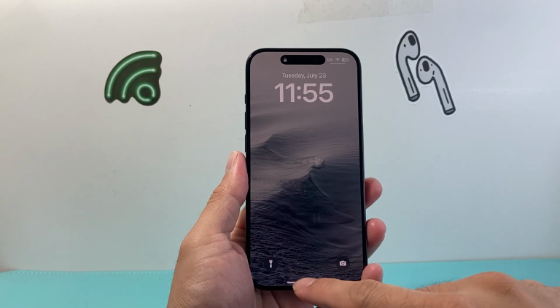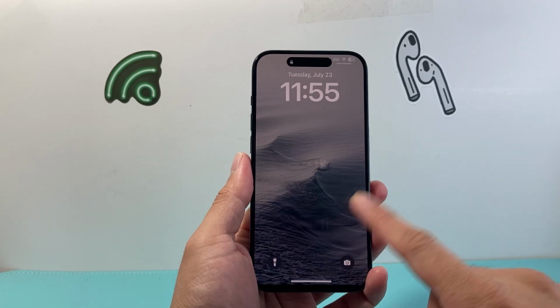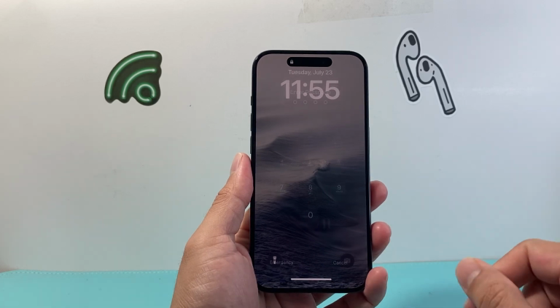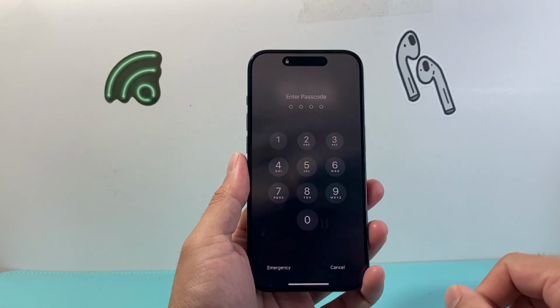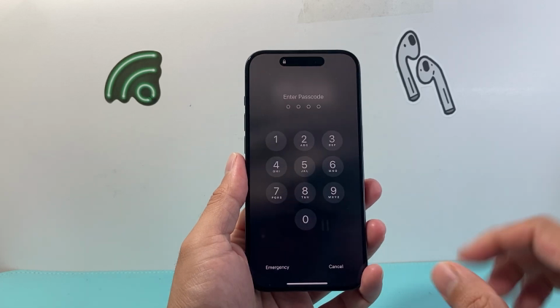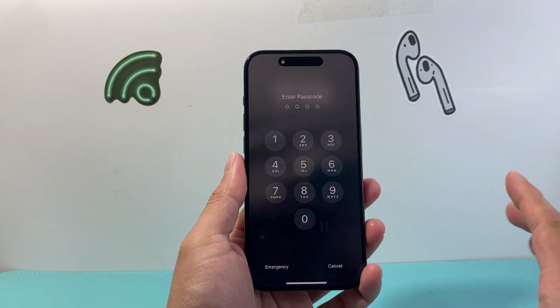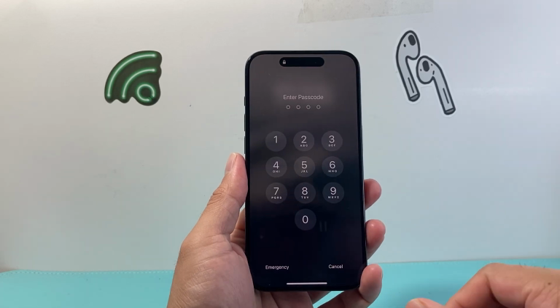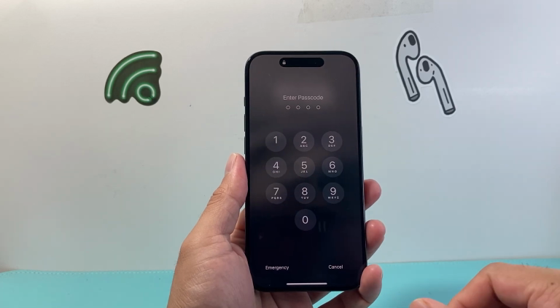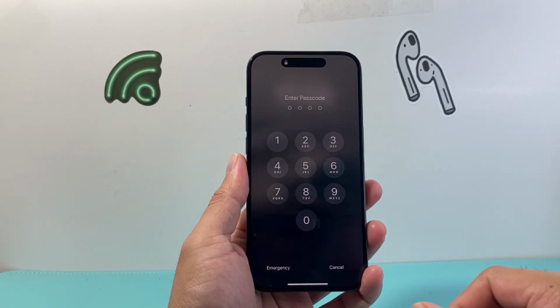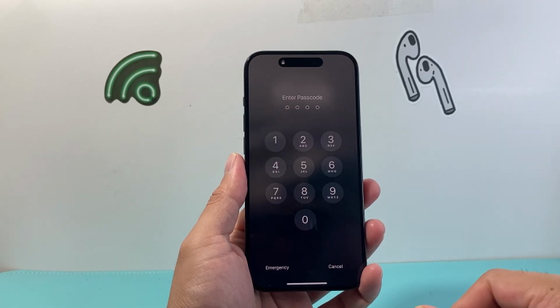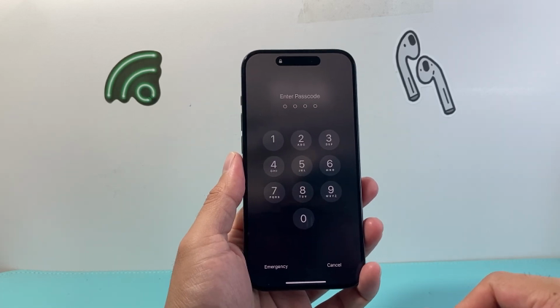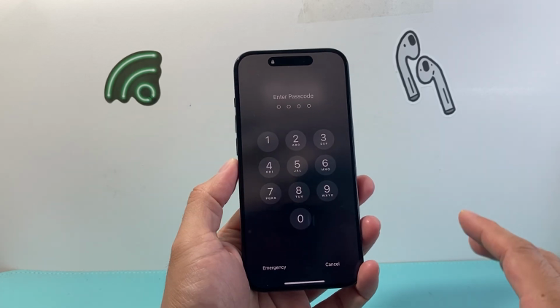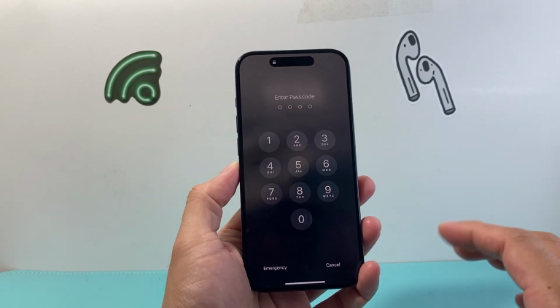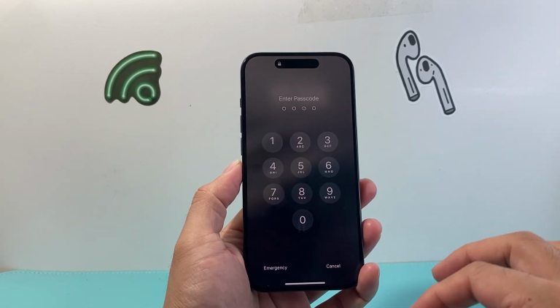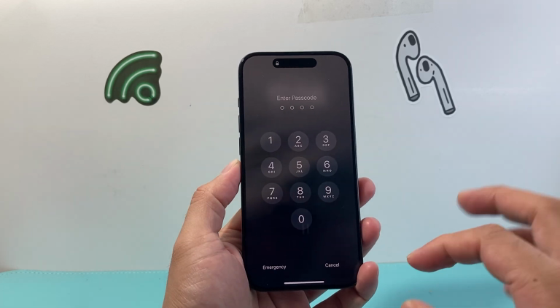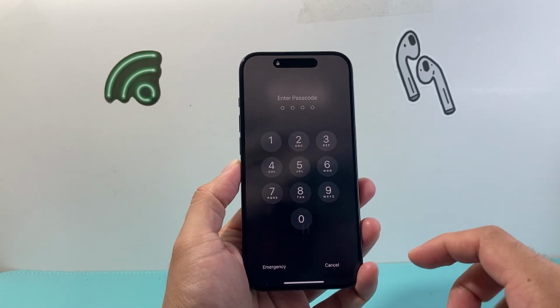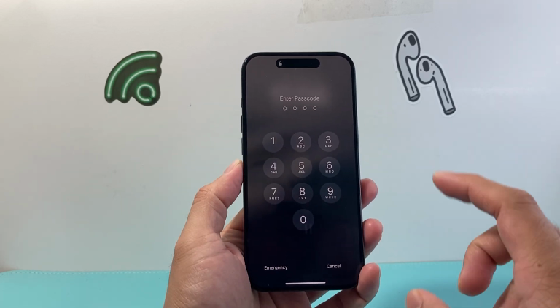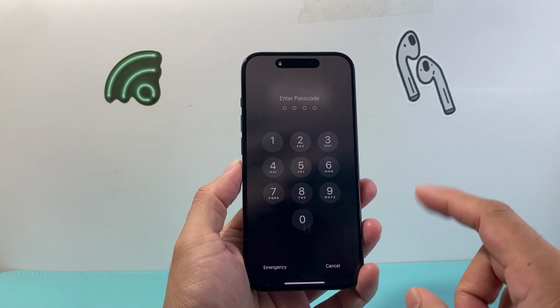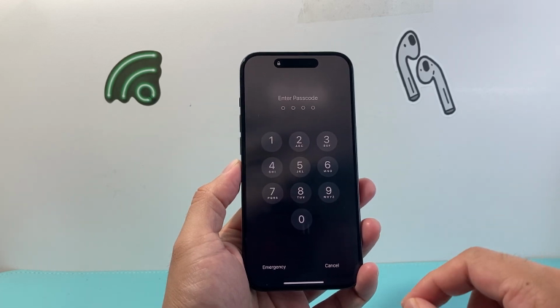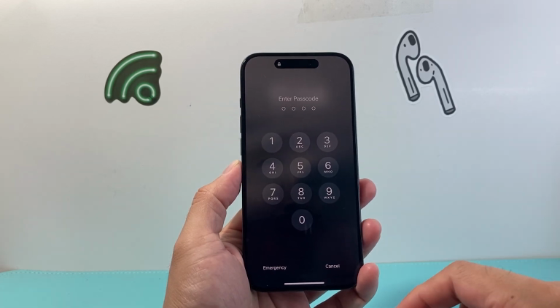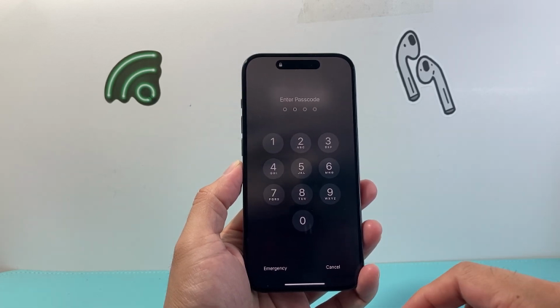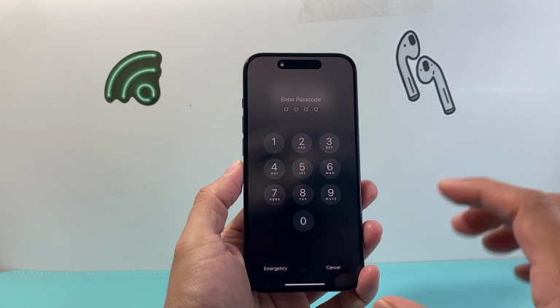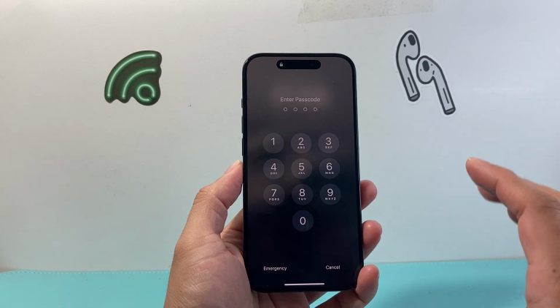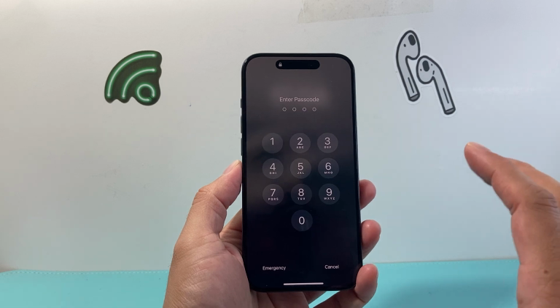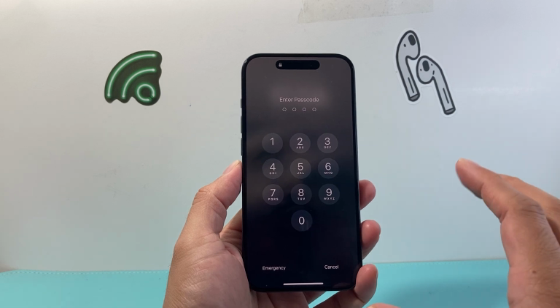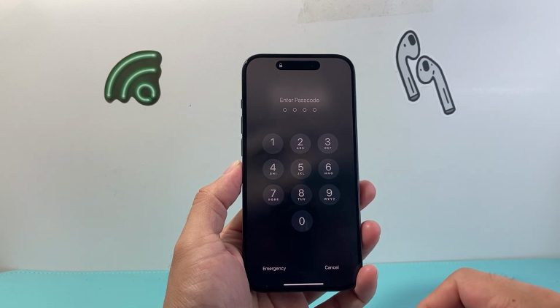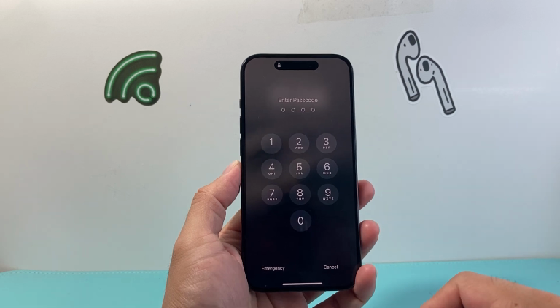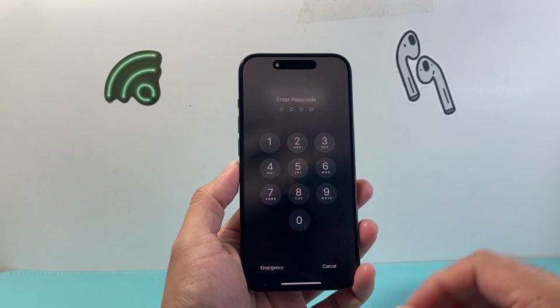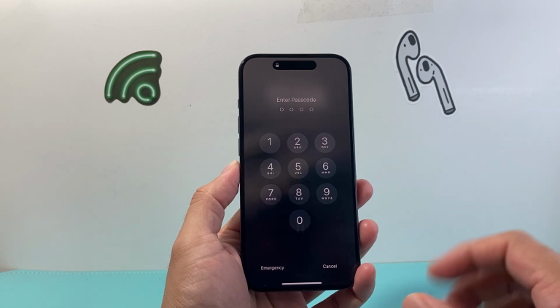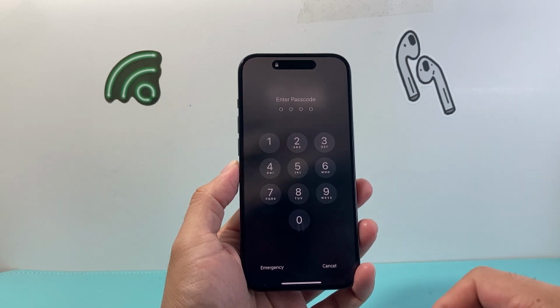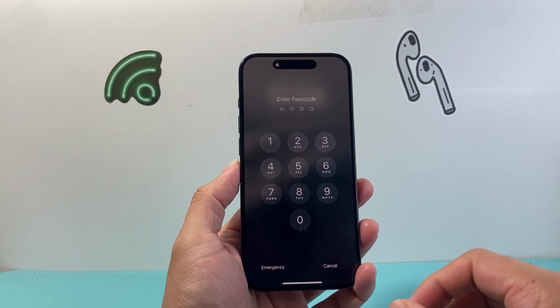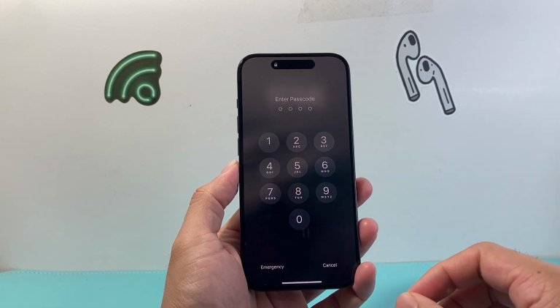Hey everyone, TechnoMancher here with a video for you guys. In today's video I'm going to show you how to change the passcode on your iPhone. So let's get started.